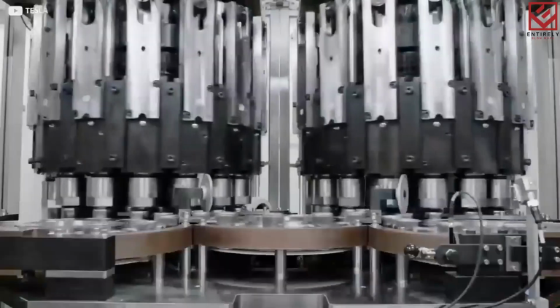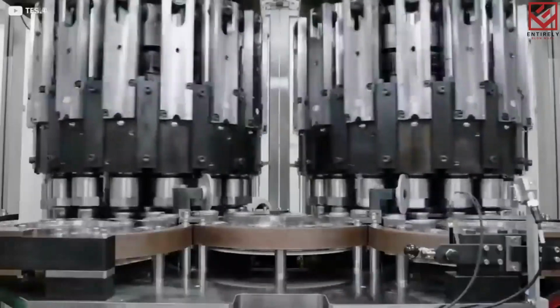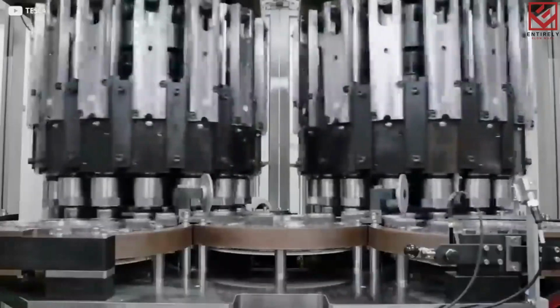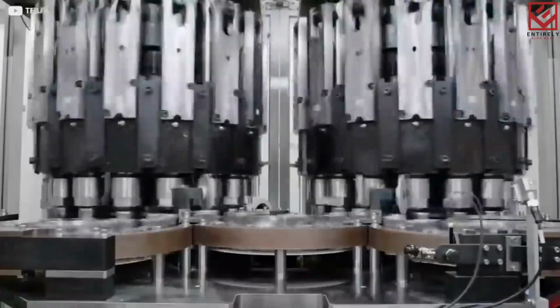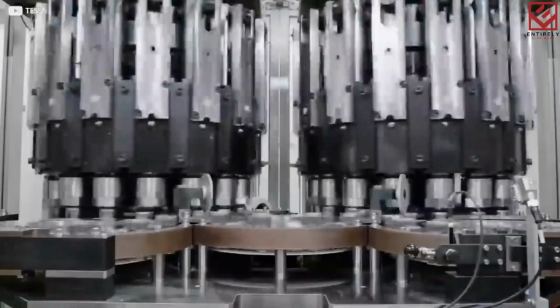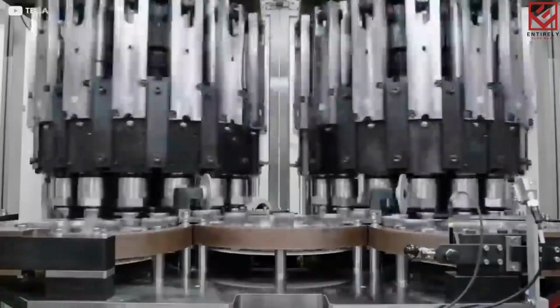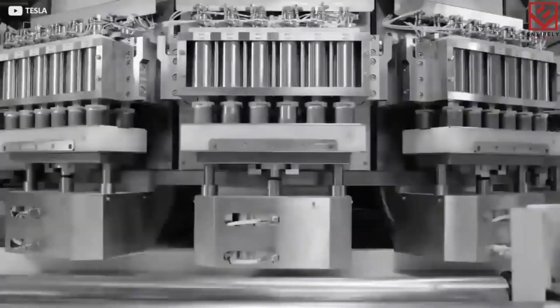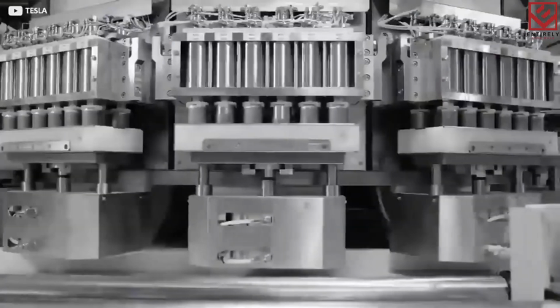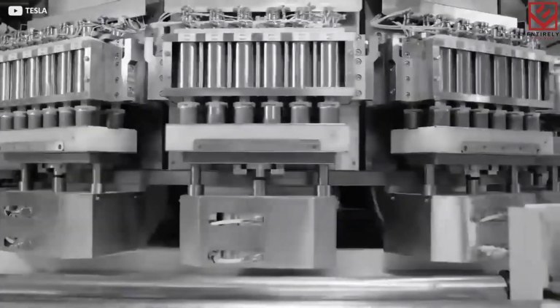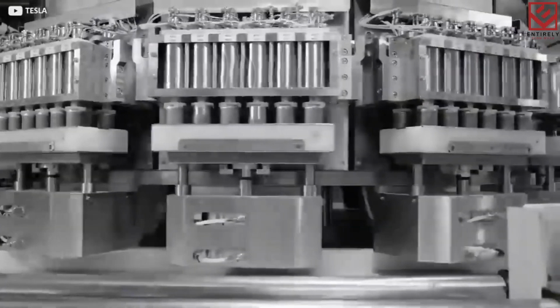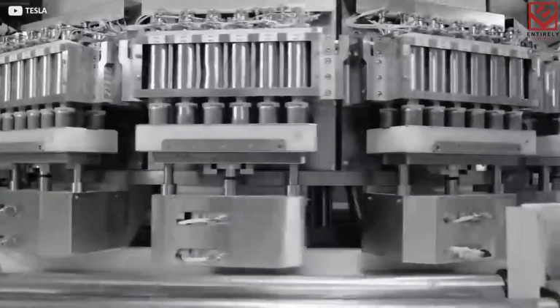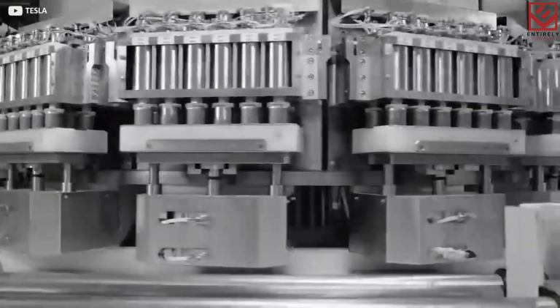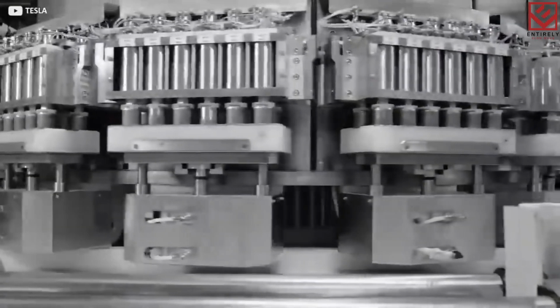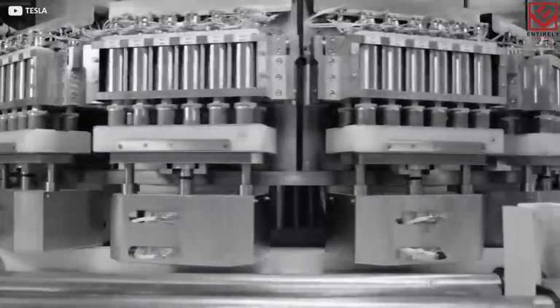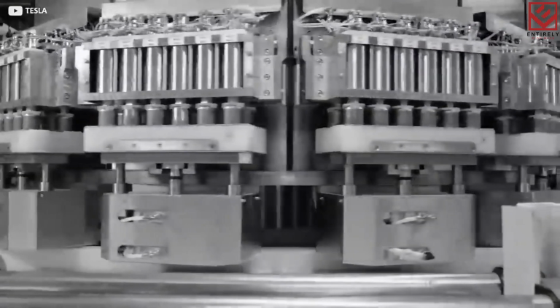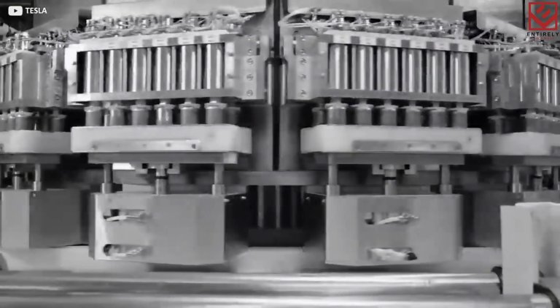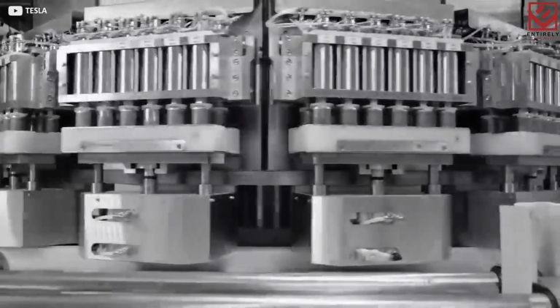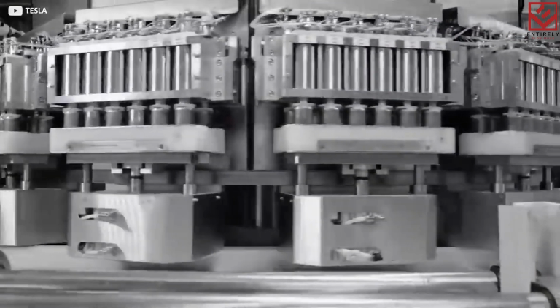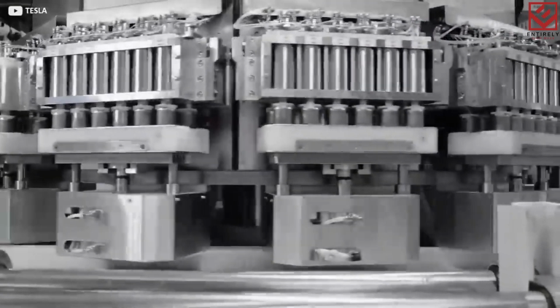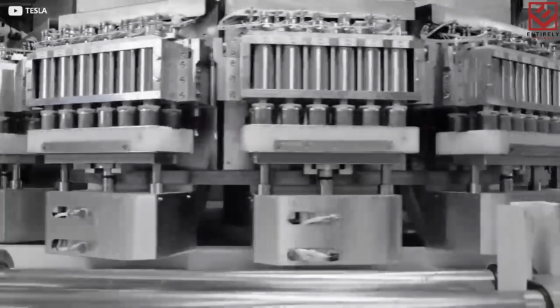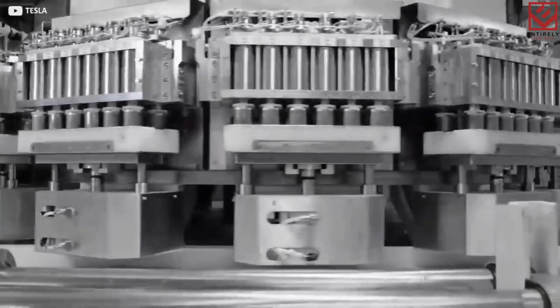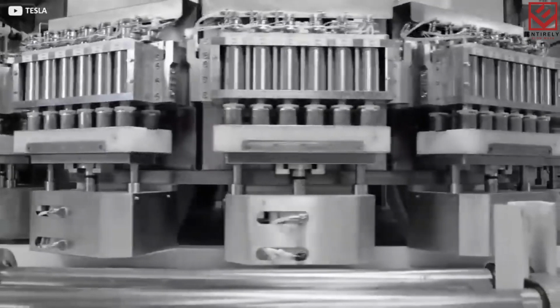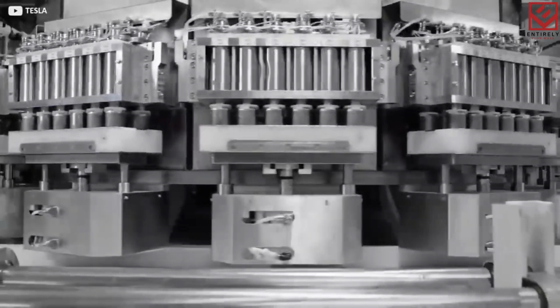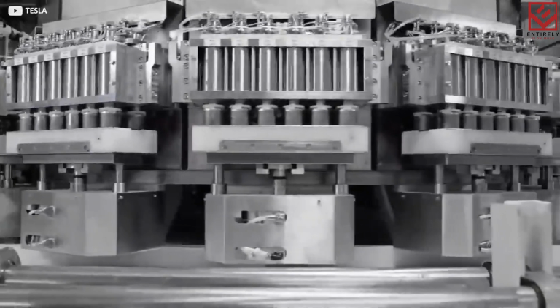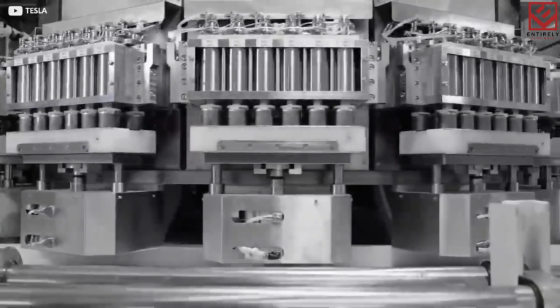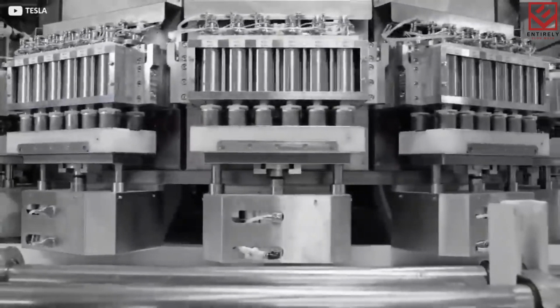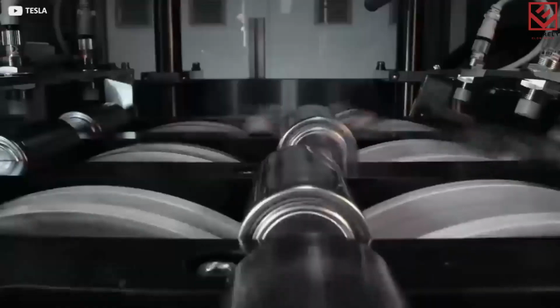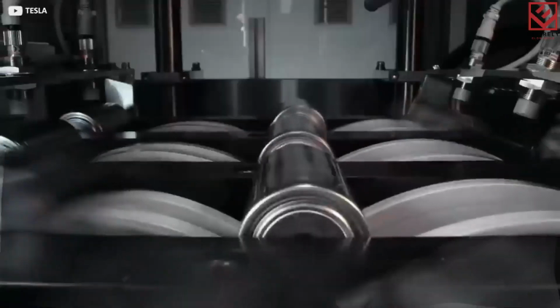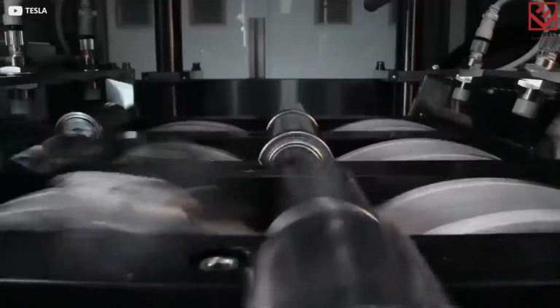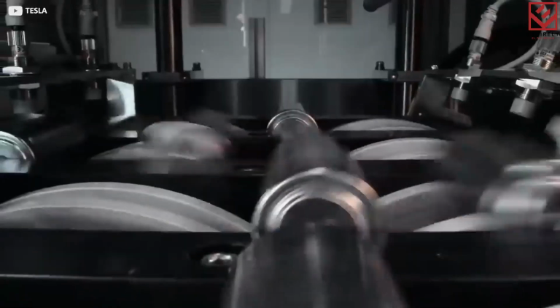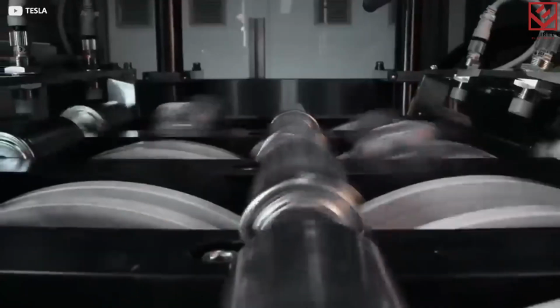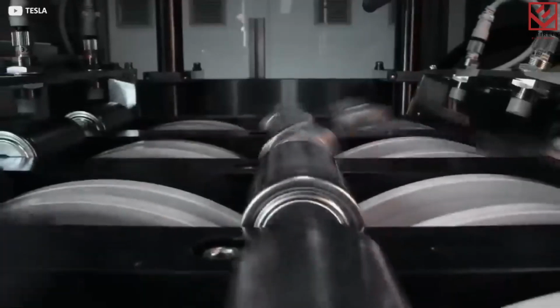With a total of around 7,000 cells in 16 modules, these cells are organized into removable modules.